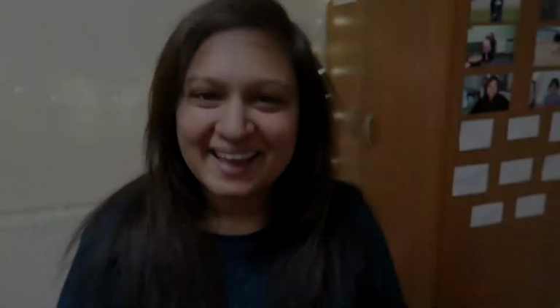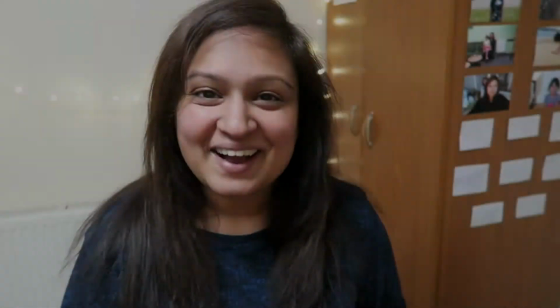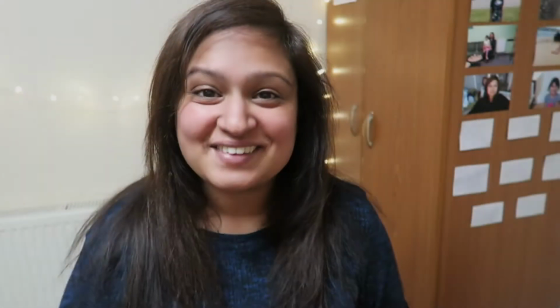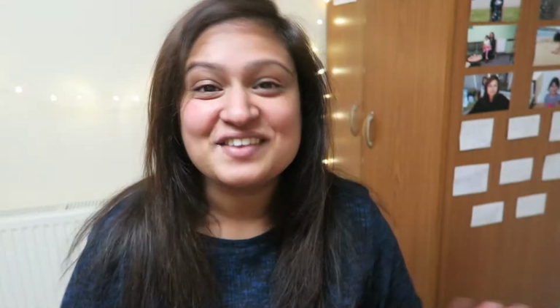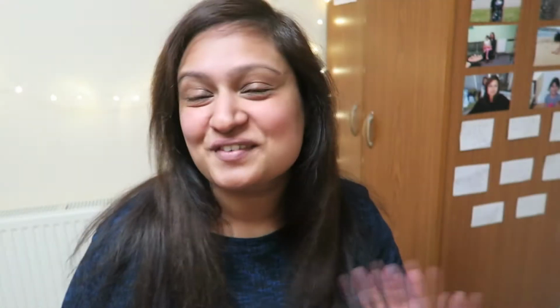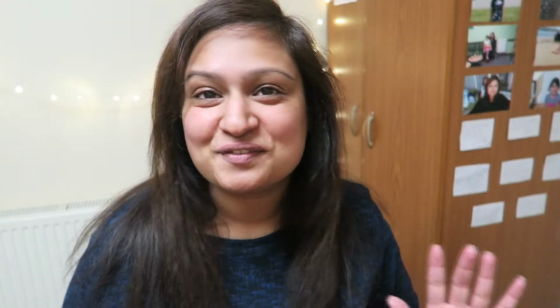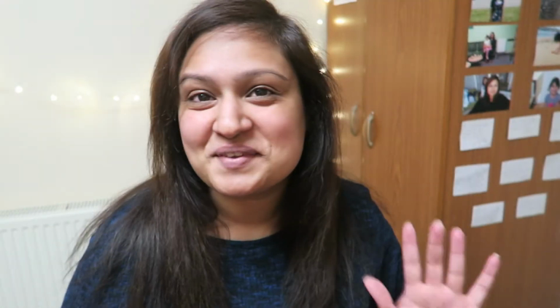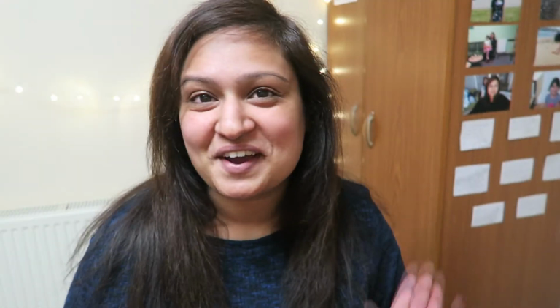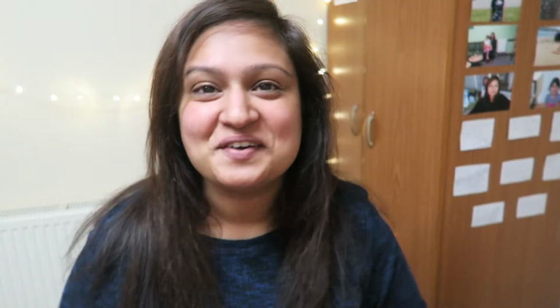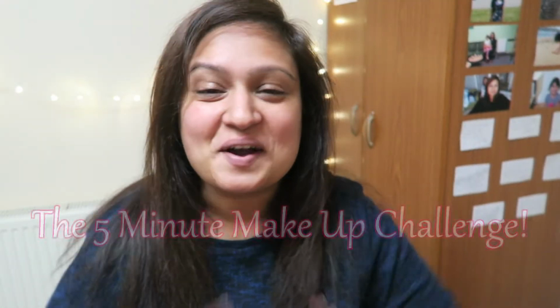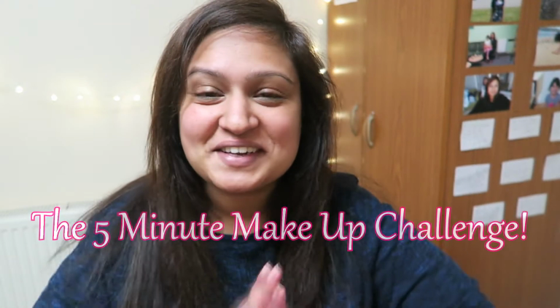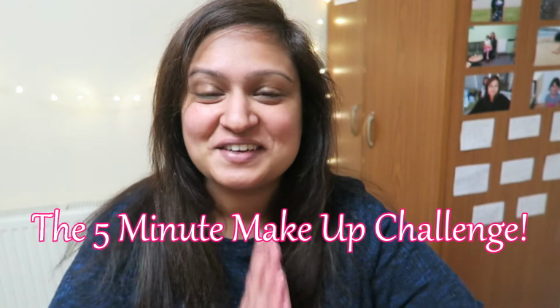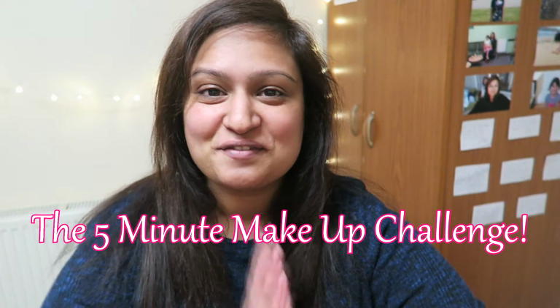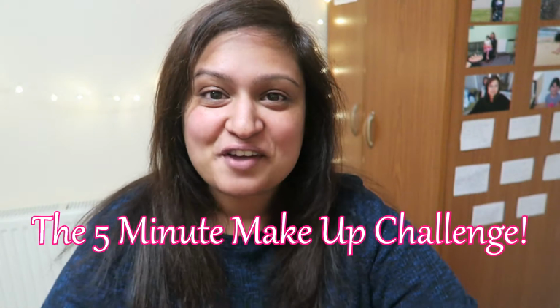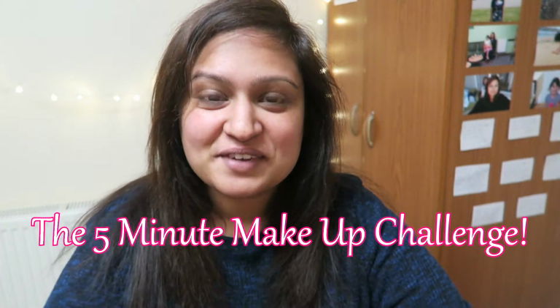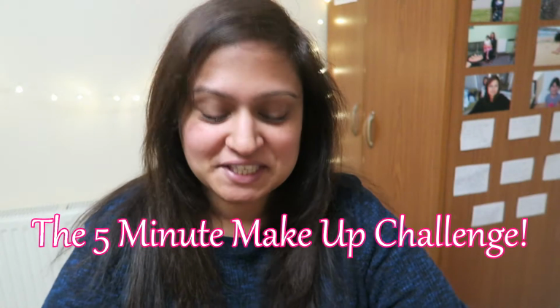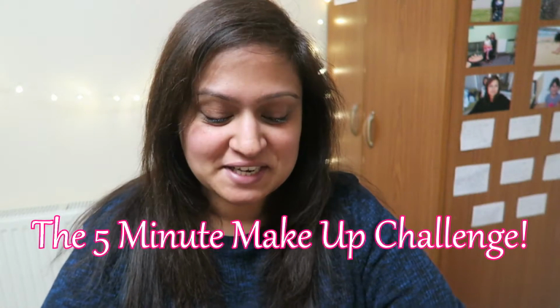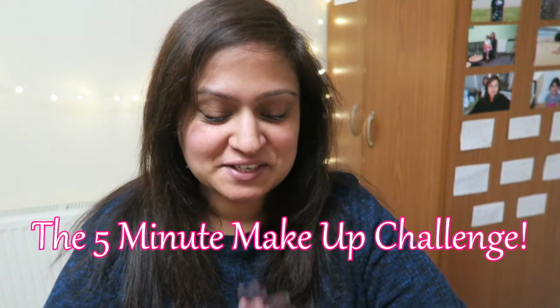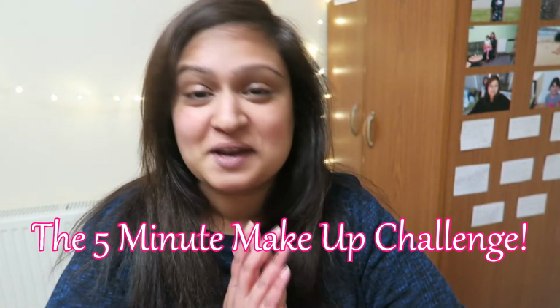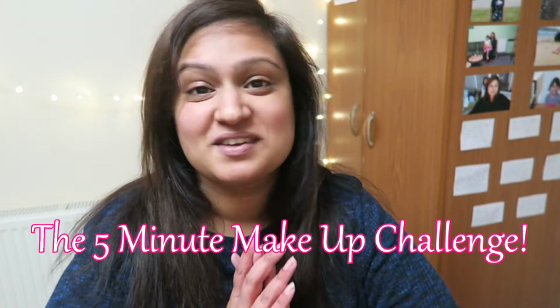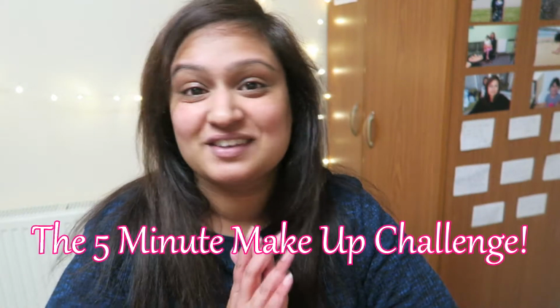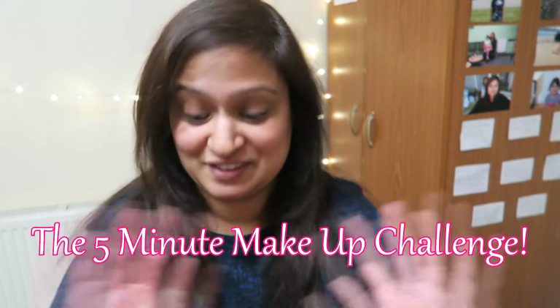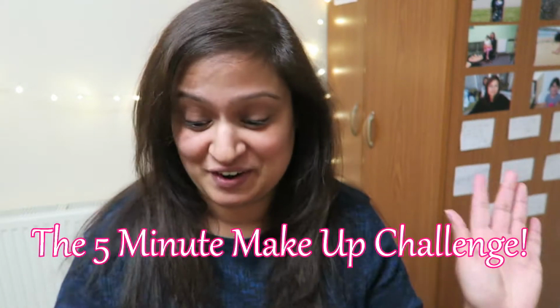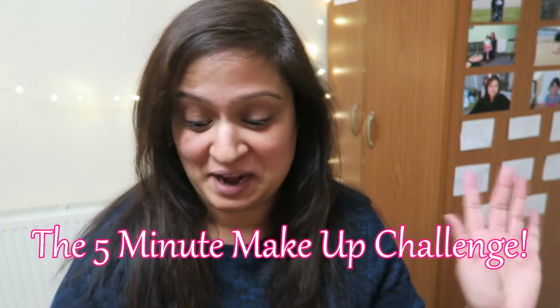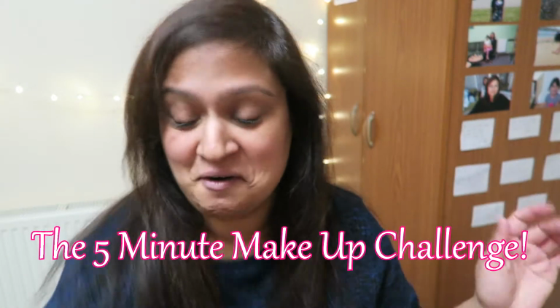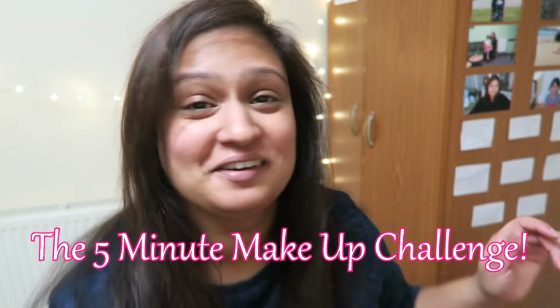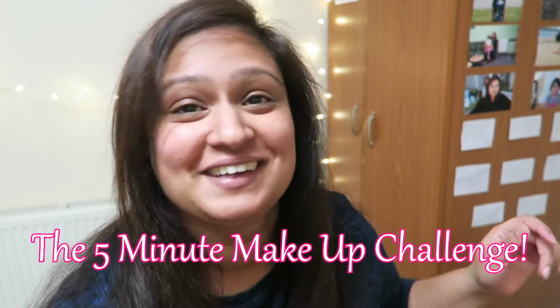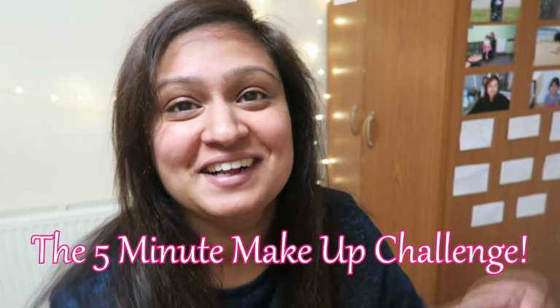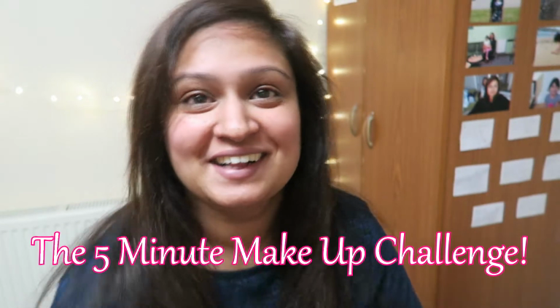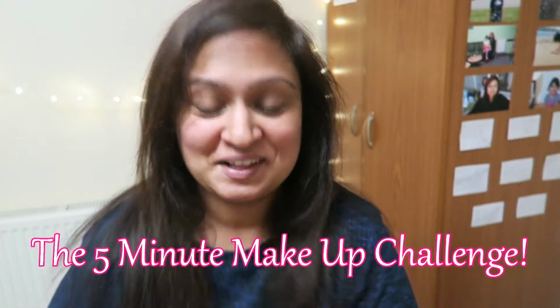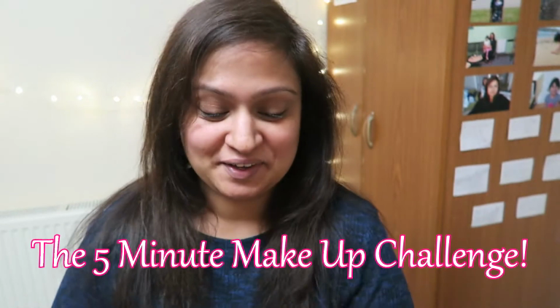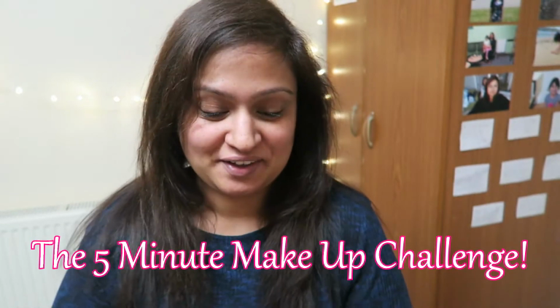Hey guys, as you've guessed from the title, I'm going to do the five minute challenge and I'm just going to start now.